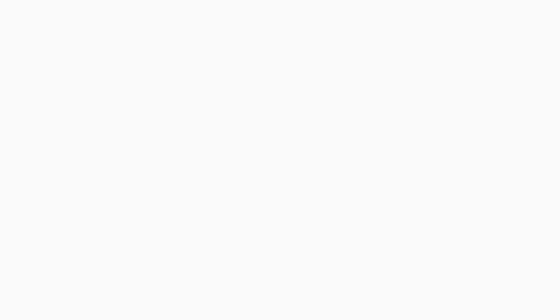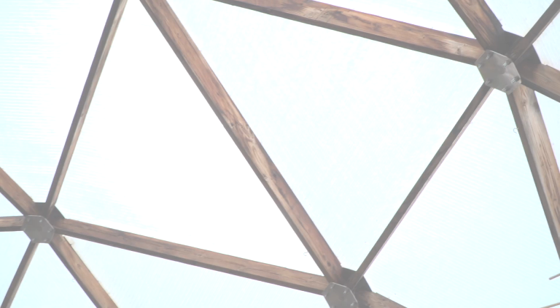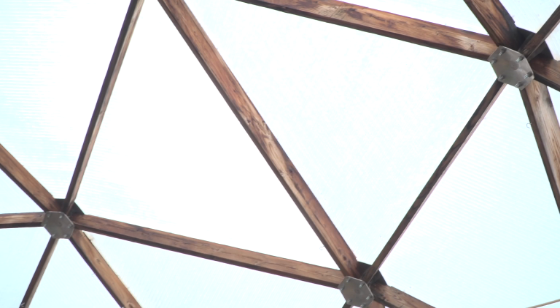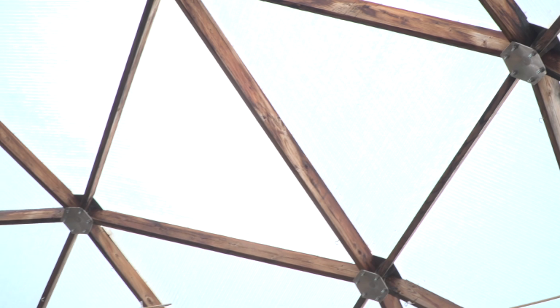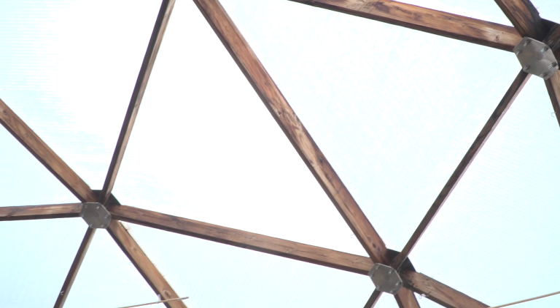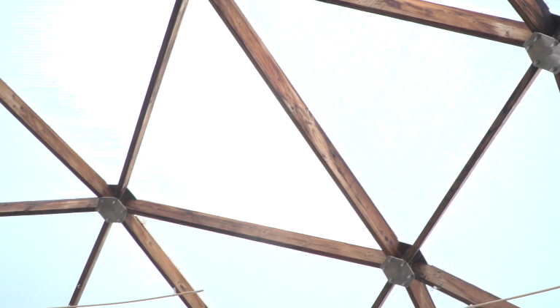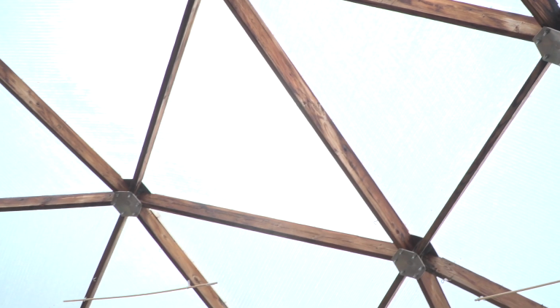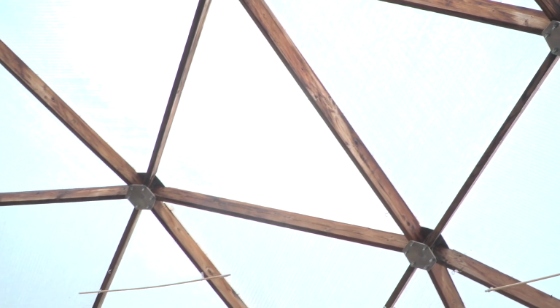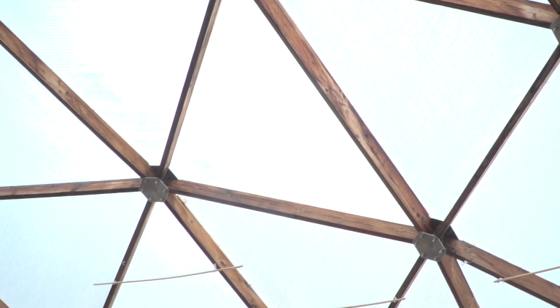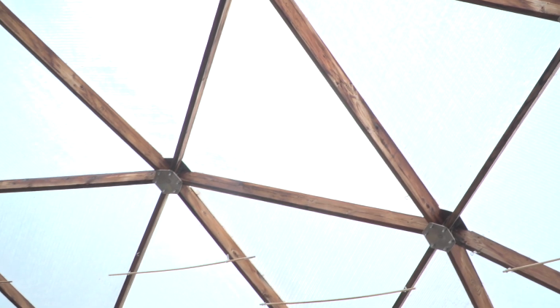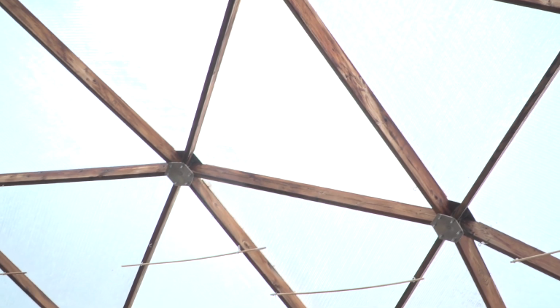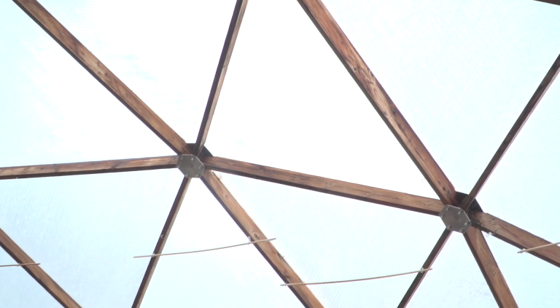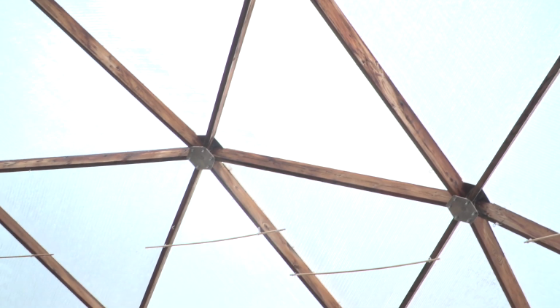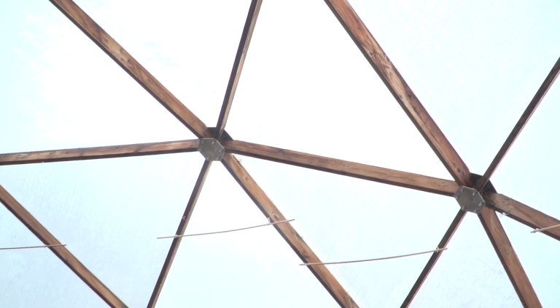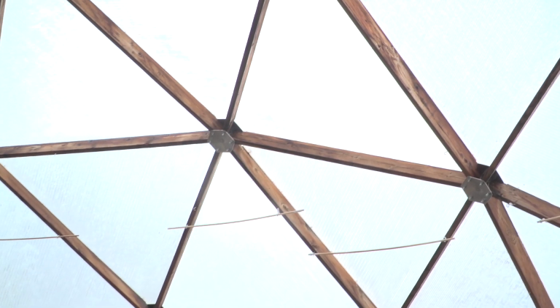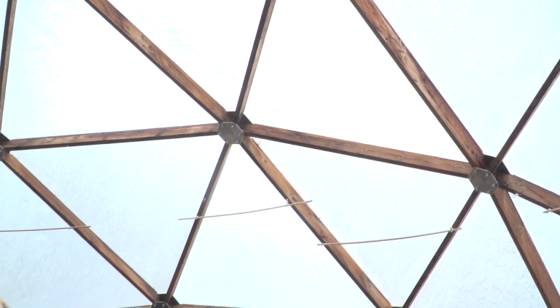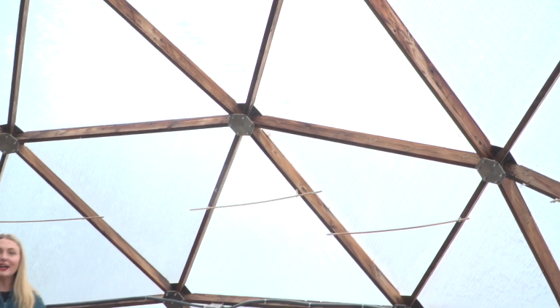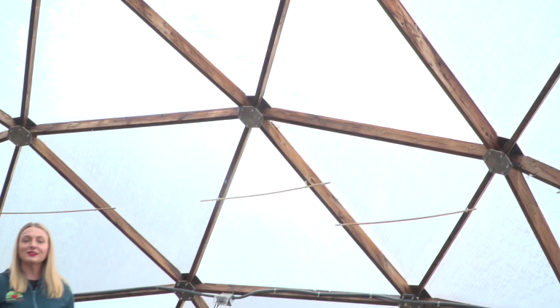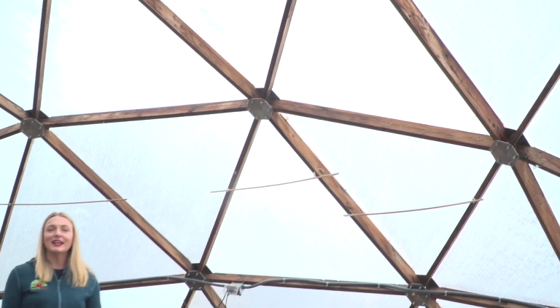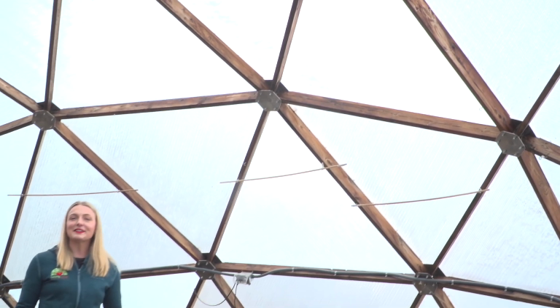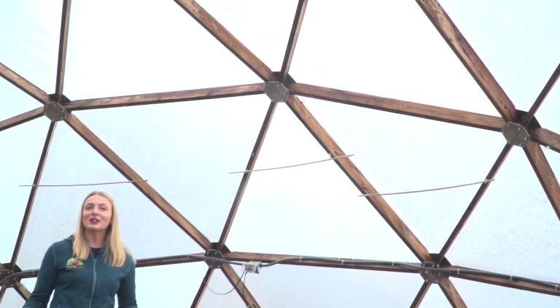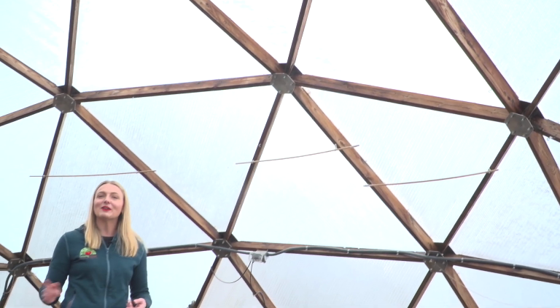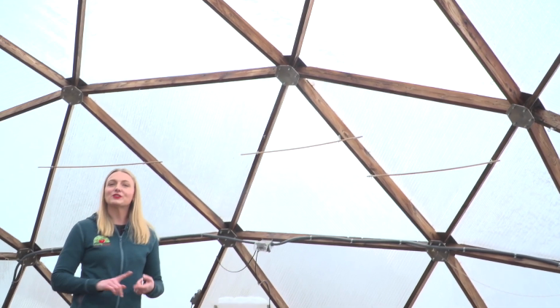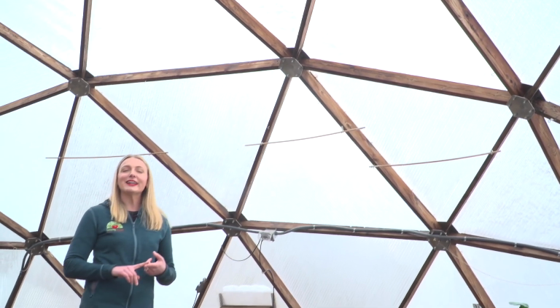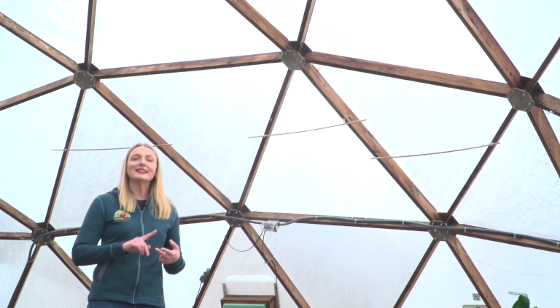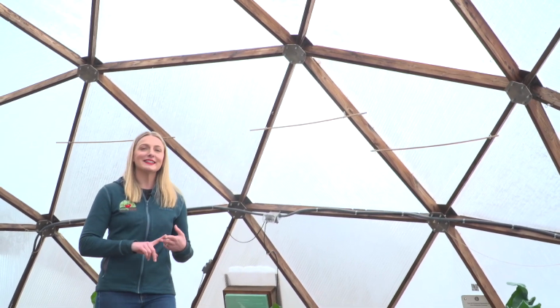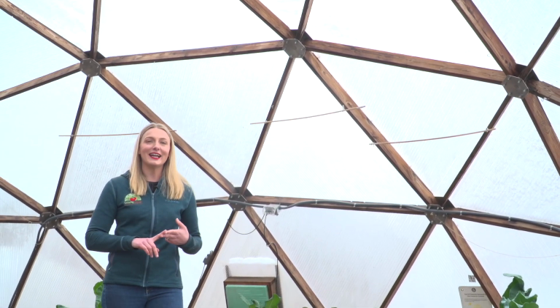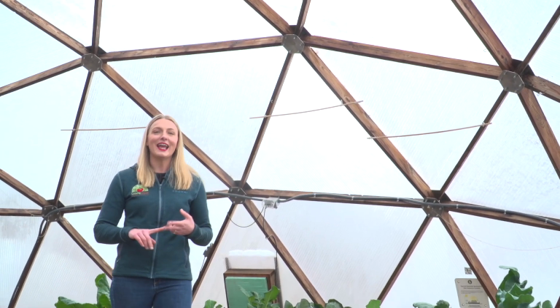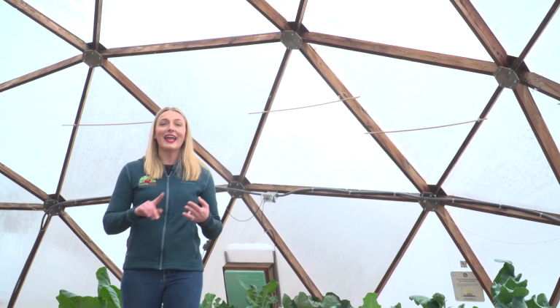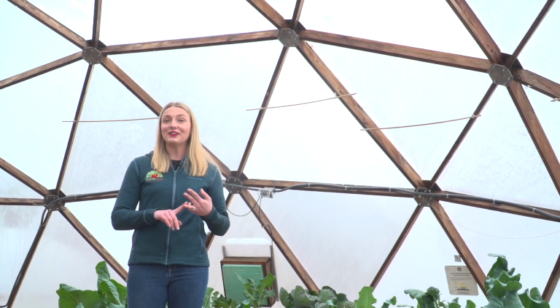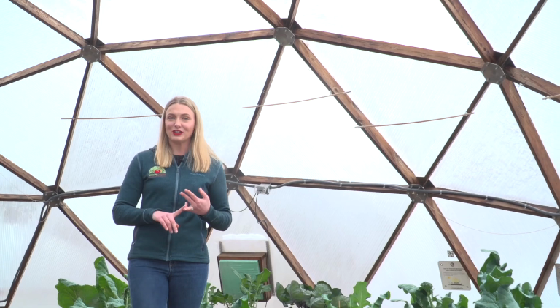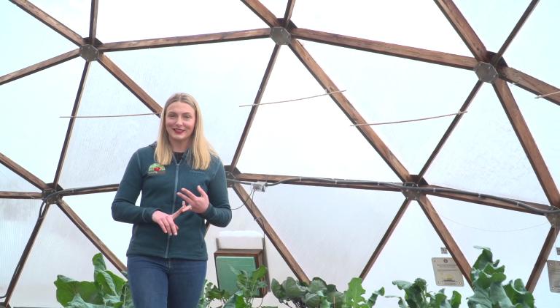What makes a growing dome stand out compared to a traditional greenhouse? It's all about strength, design, and efficiency.